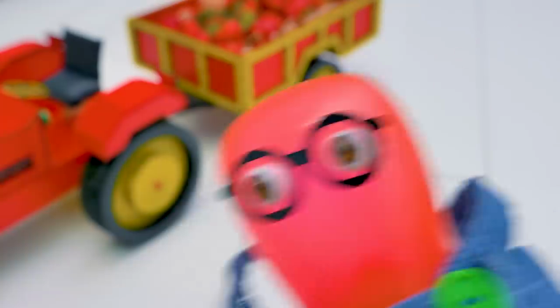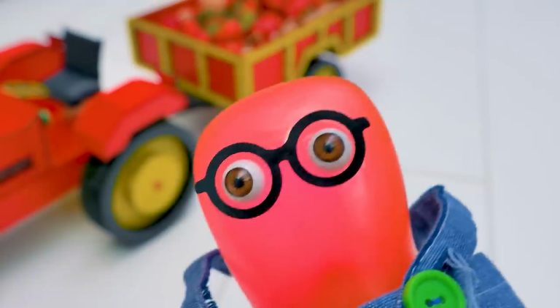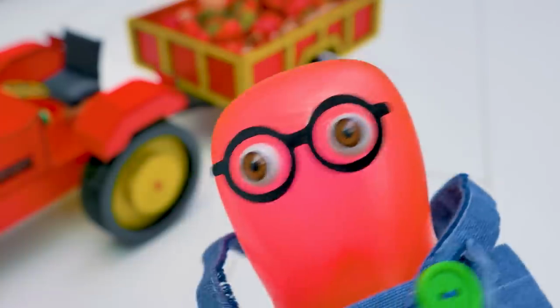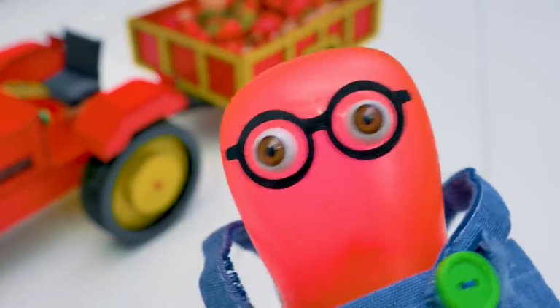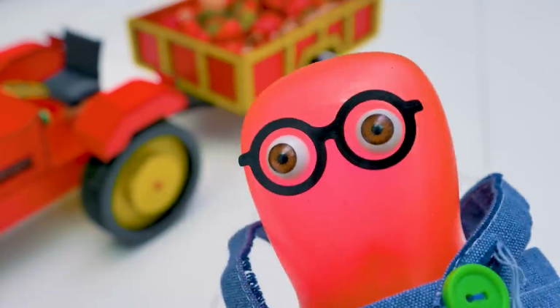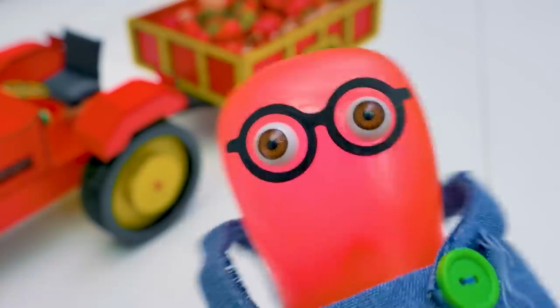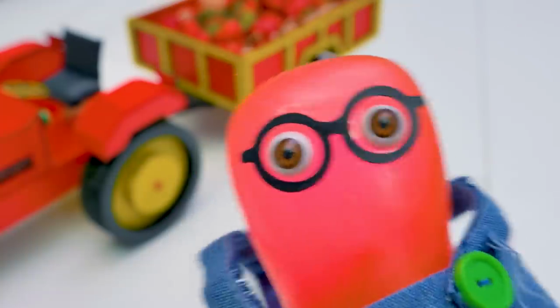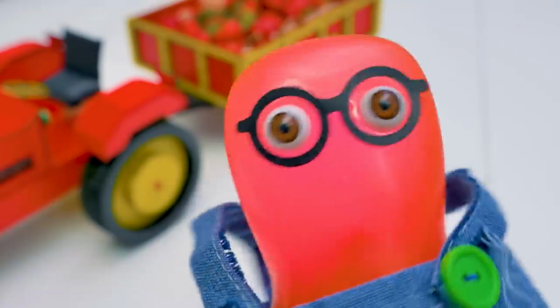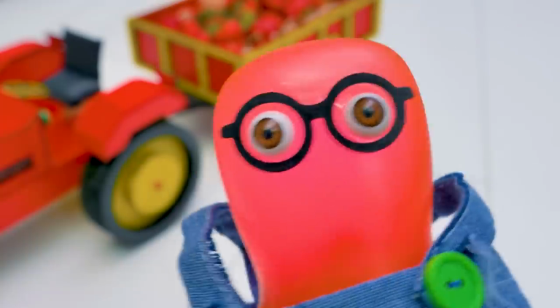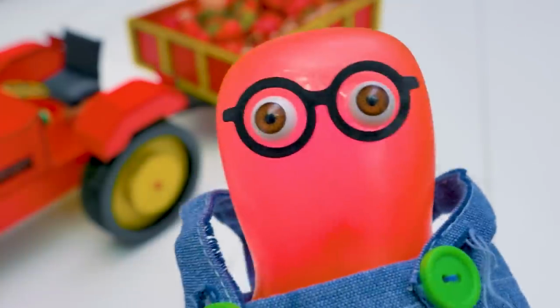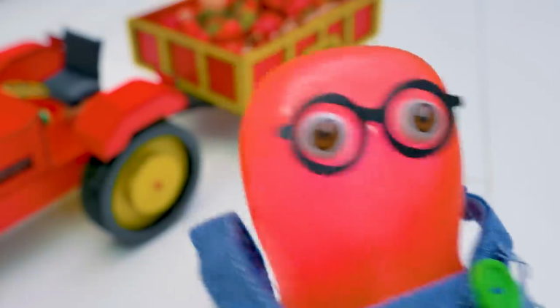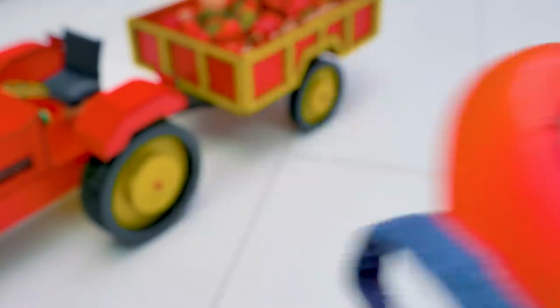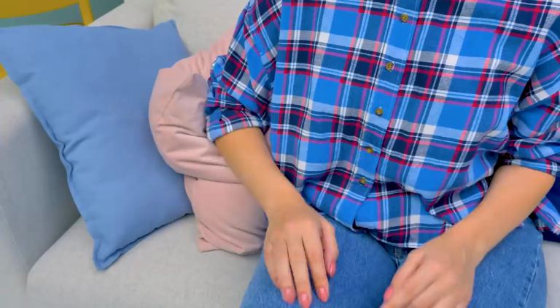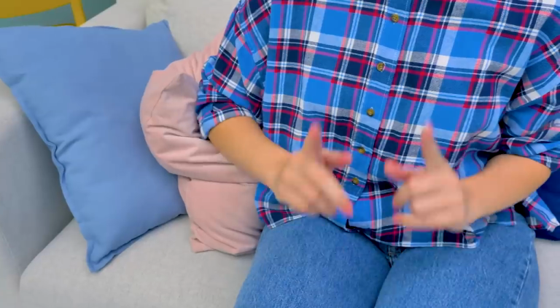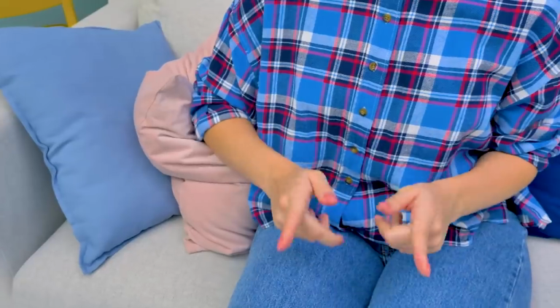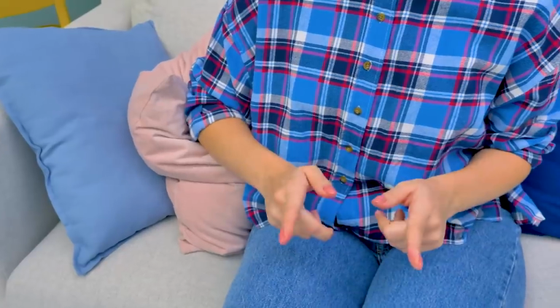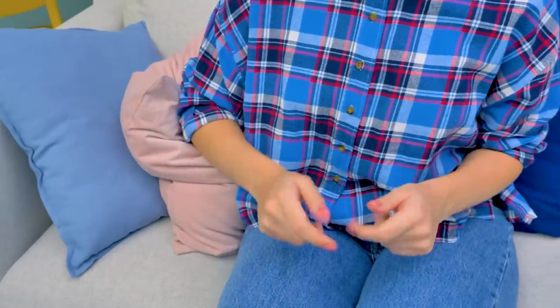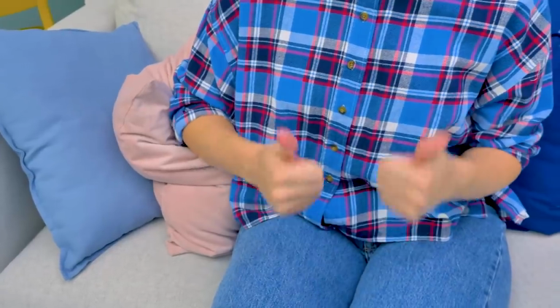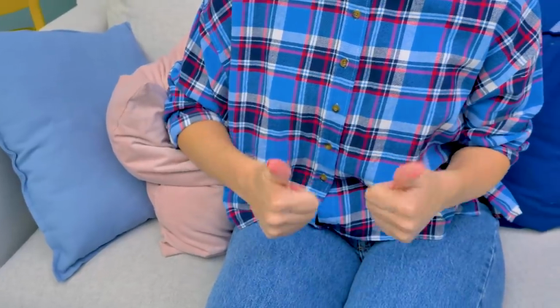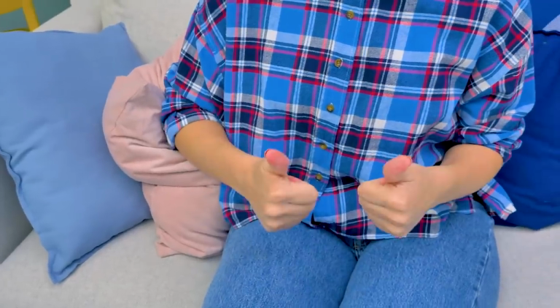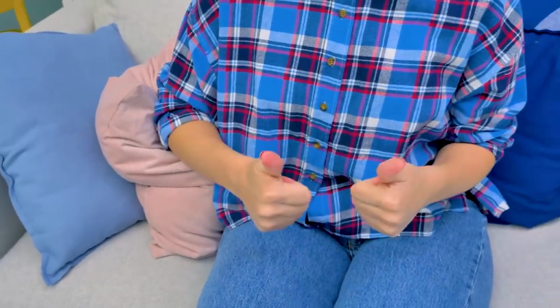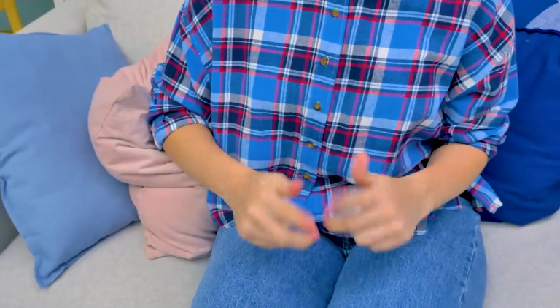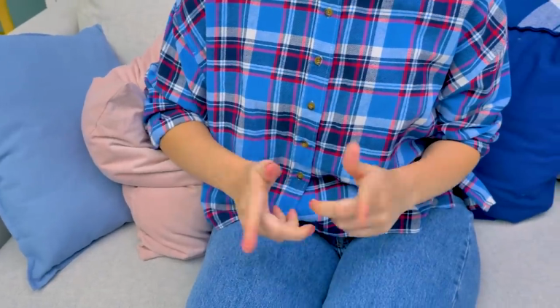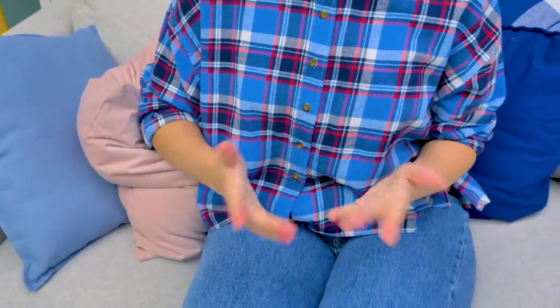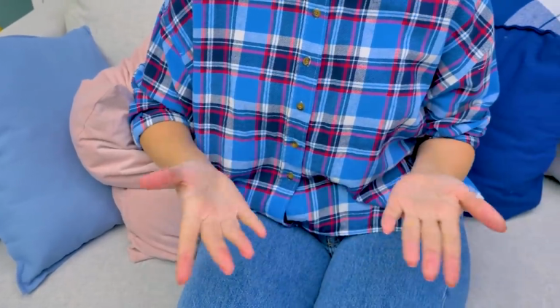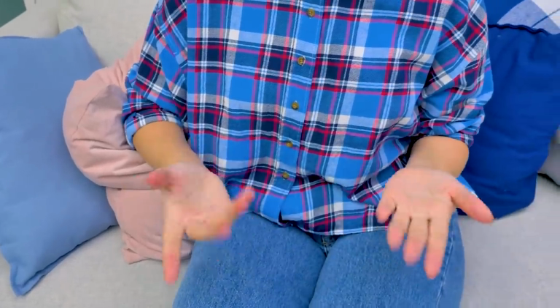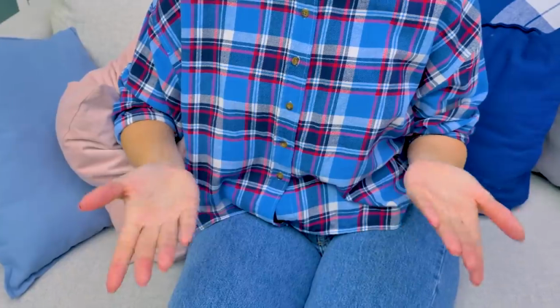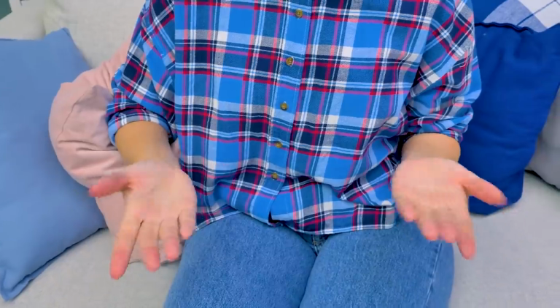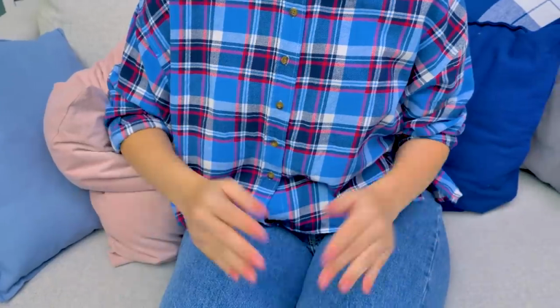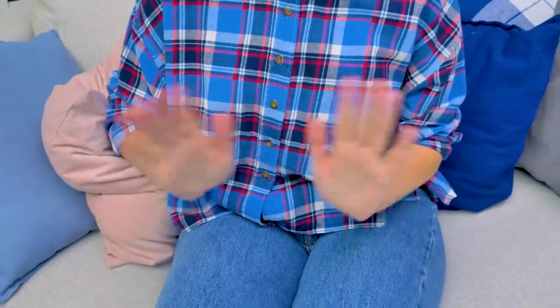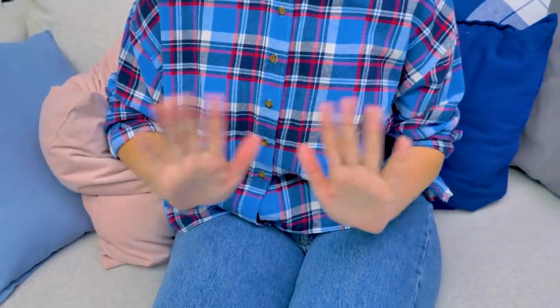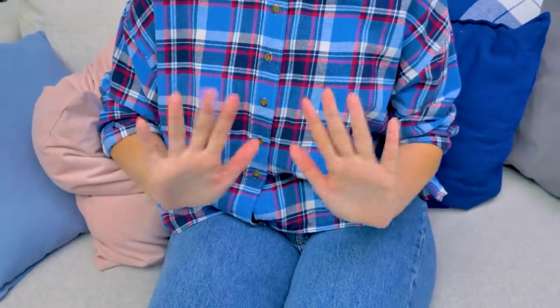I forgot to say bye! Bye everyone! Guys, give it a thumbs up if you liked our craft! Bye-bye!